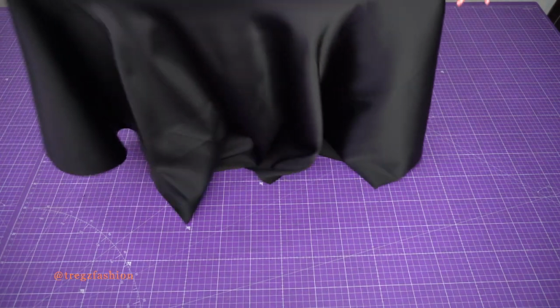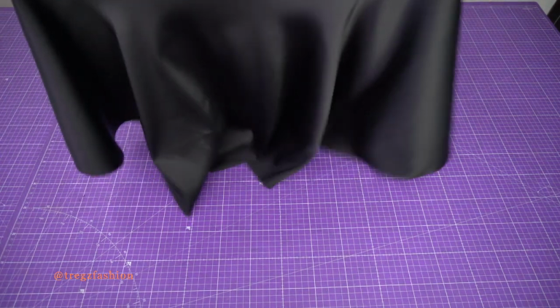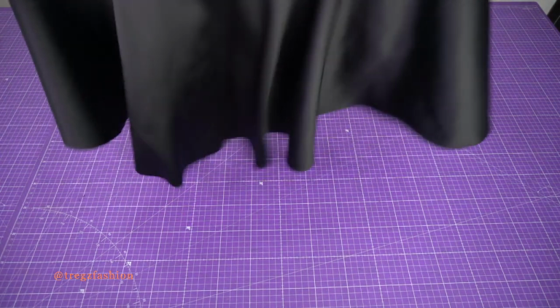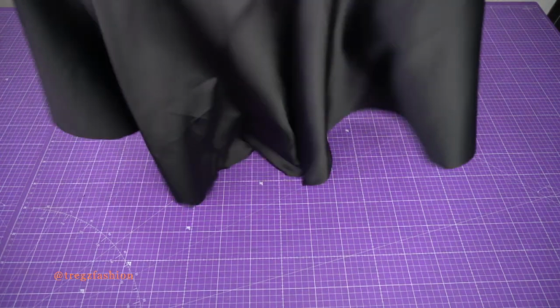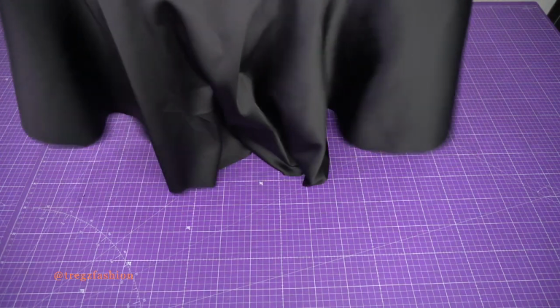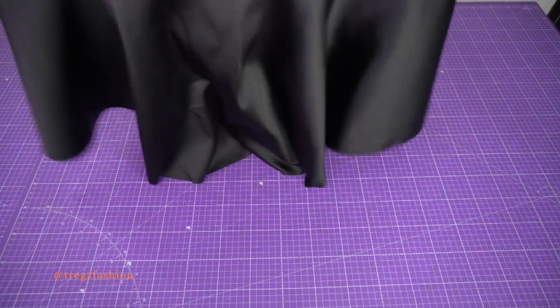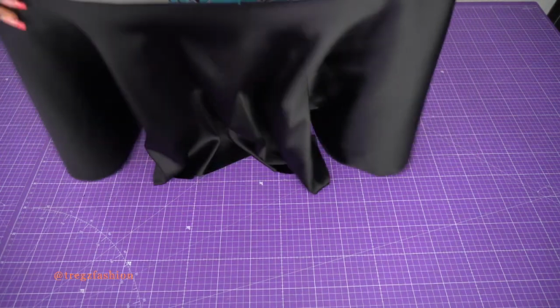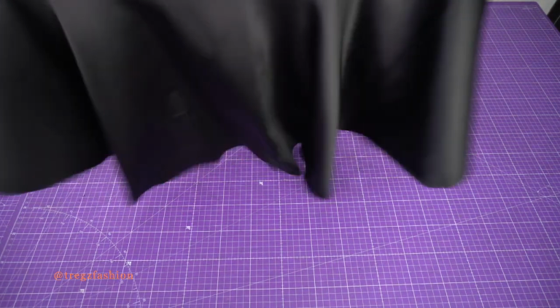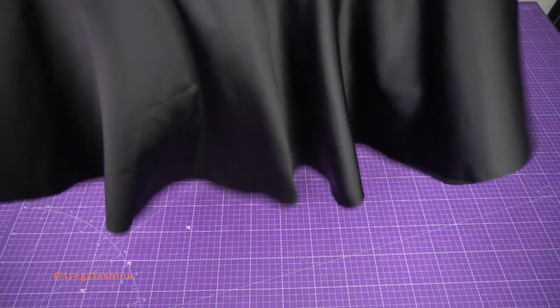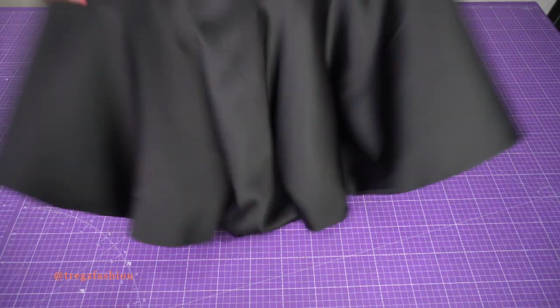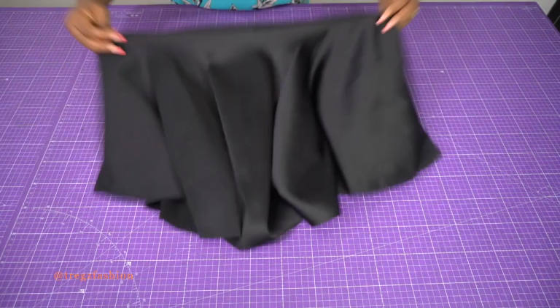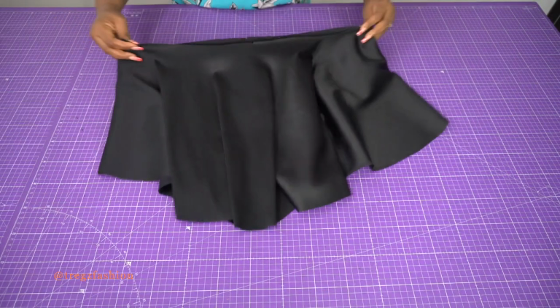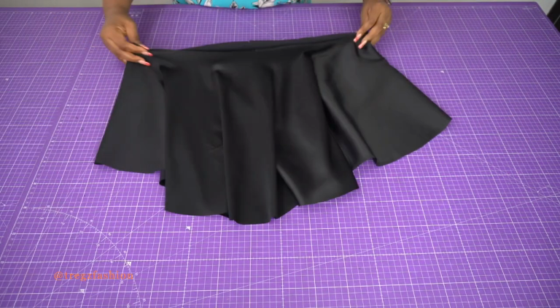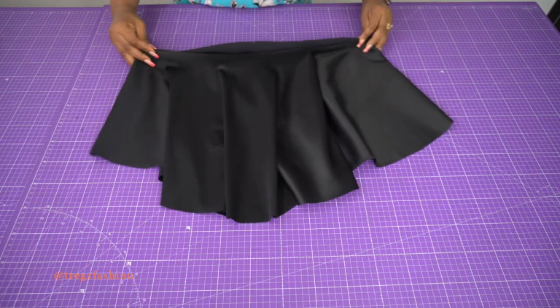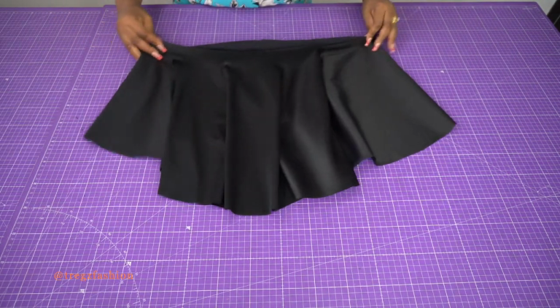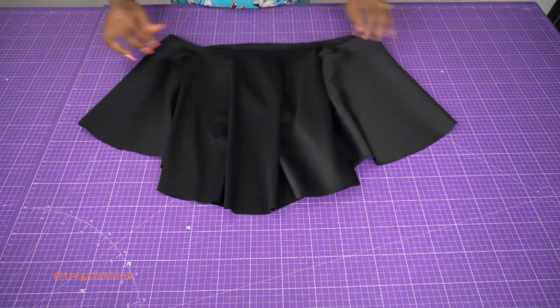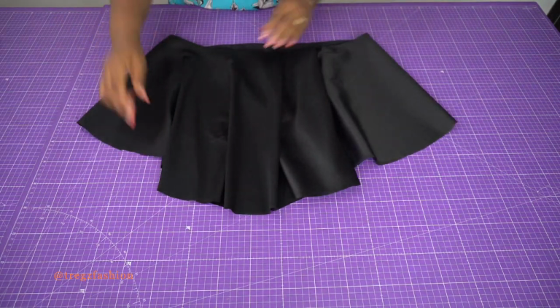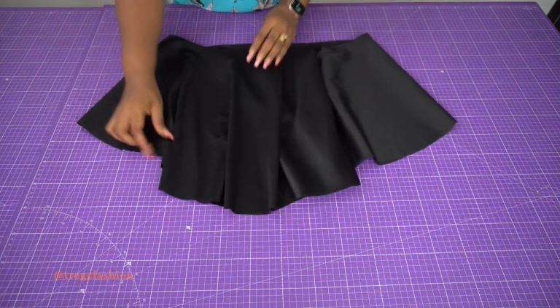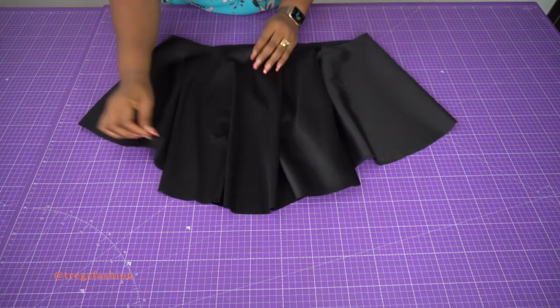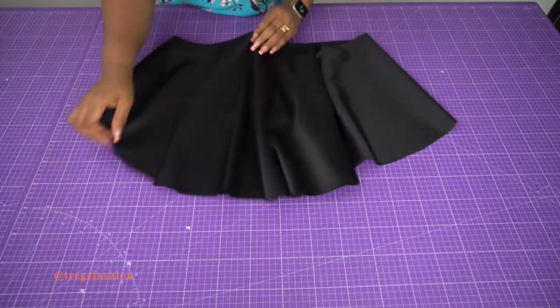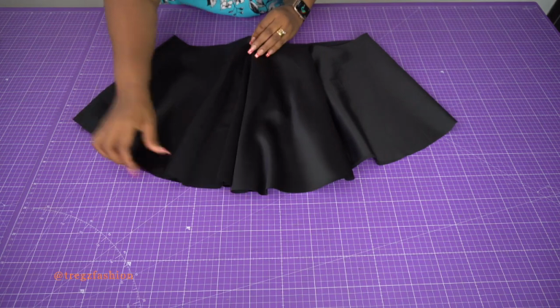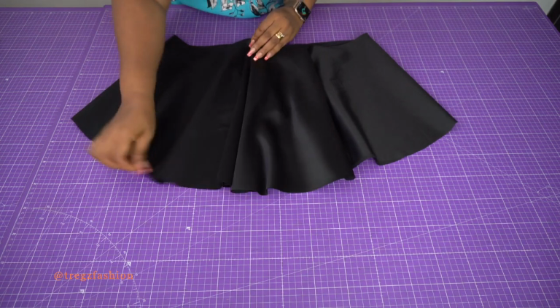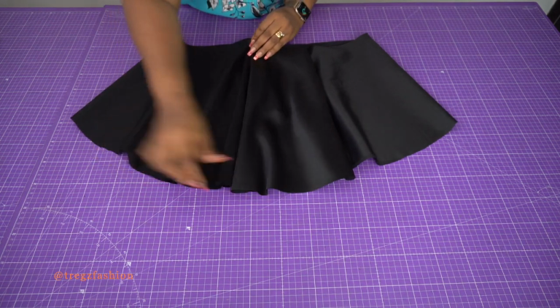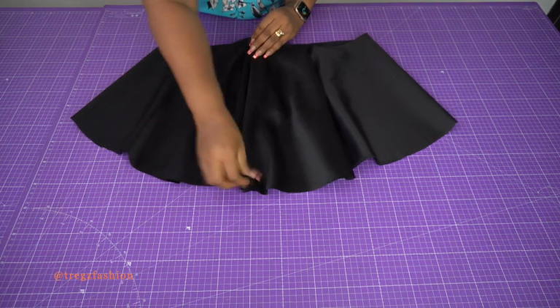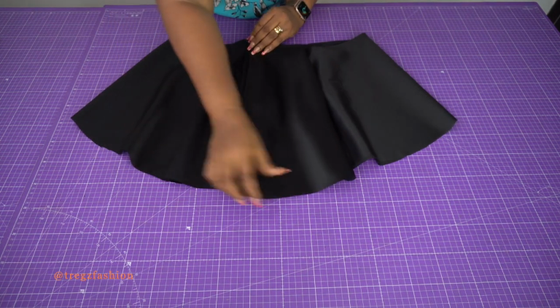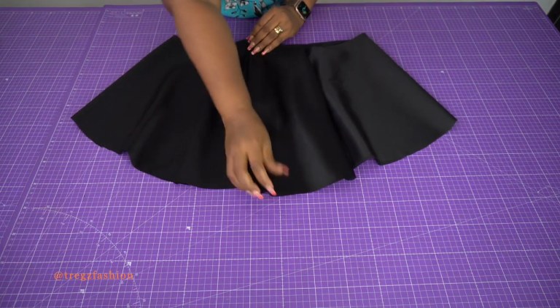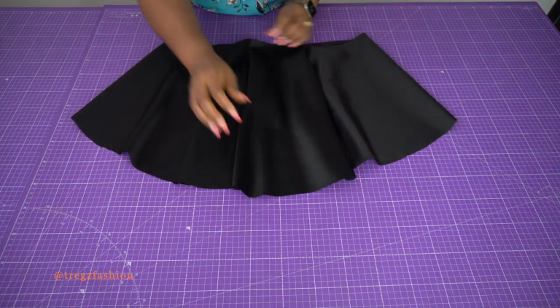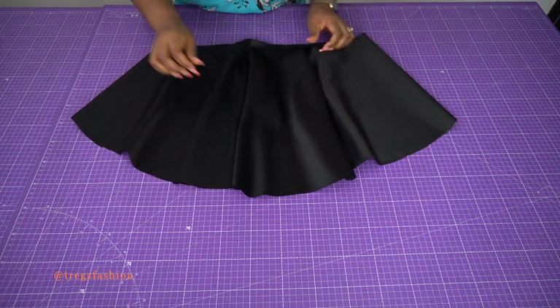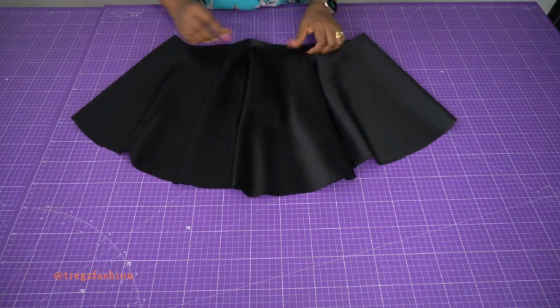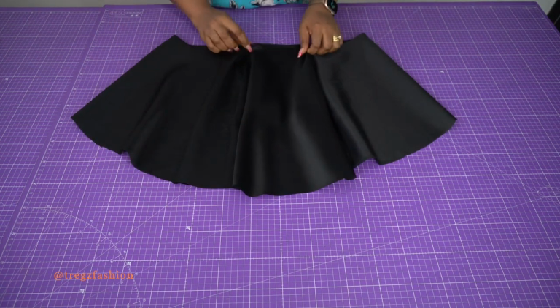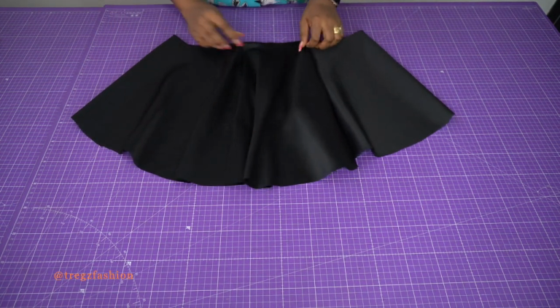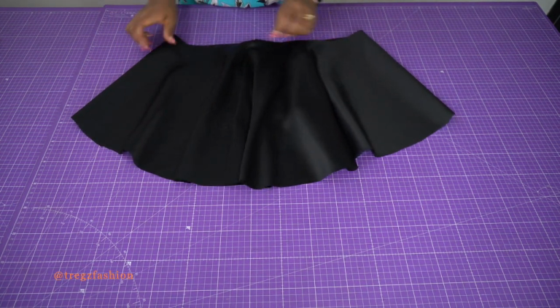This is how our flounce is going to look — nice, right? I already like it.